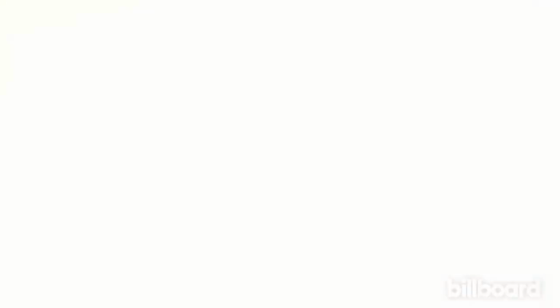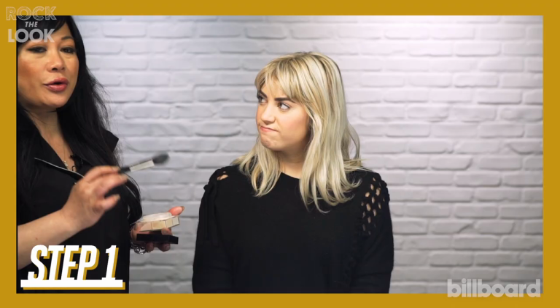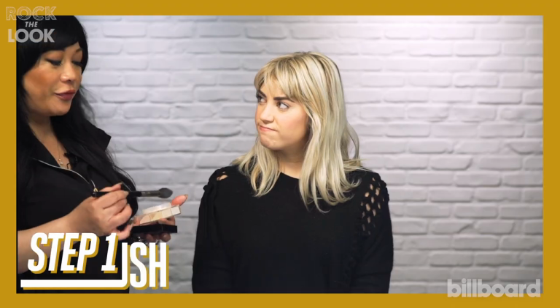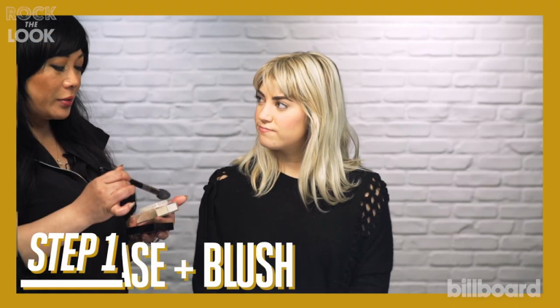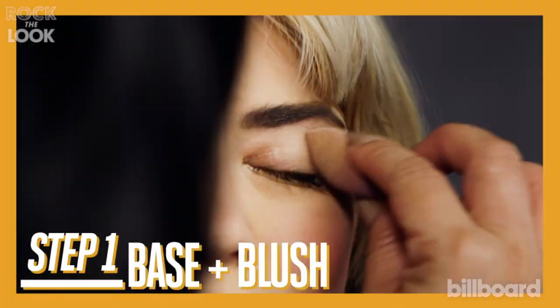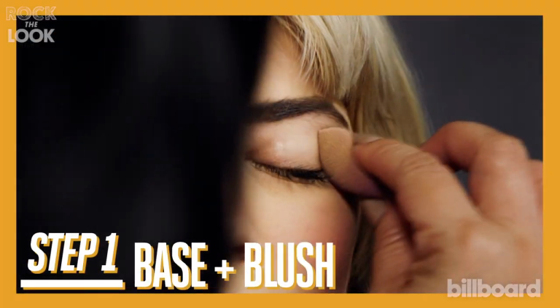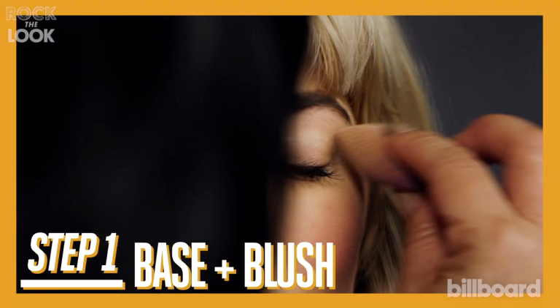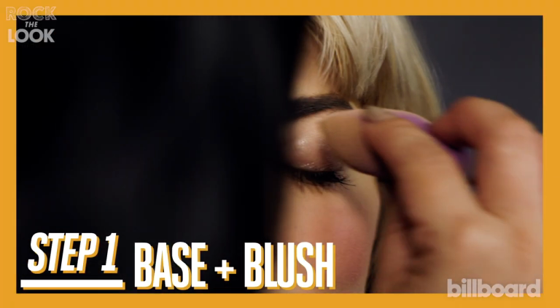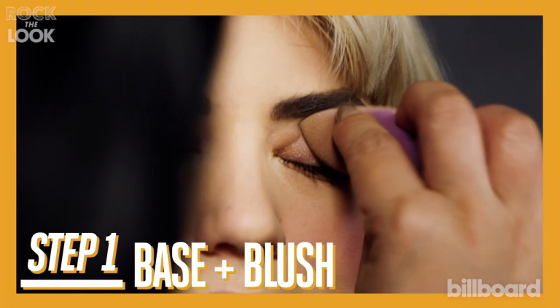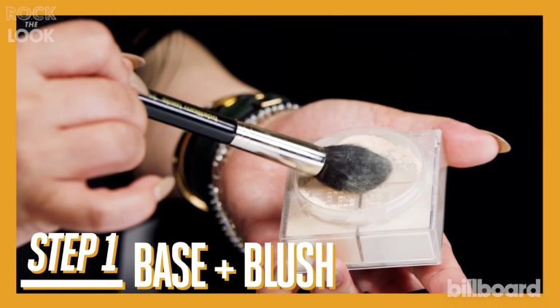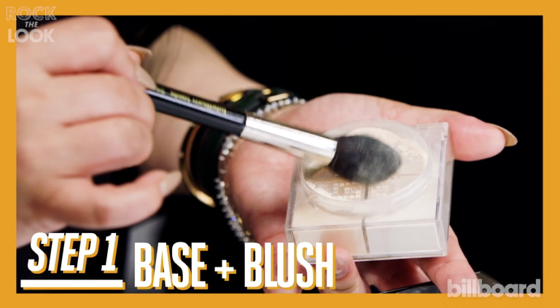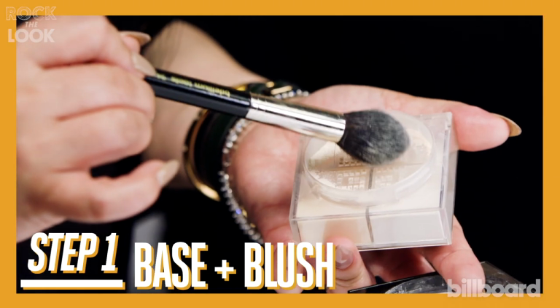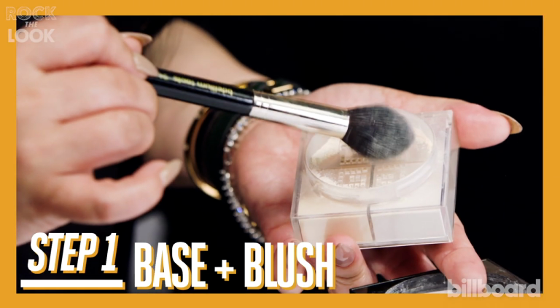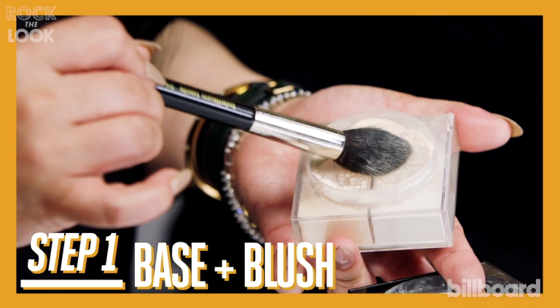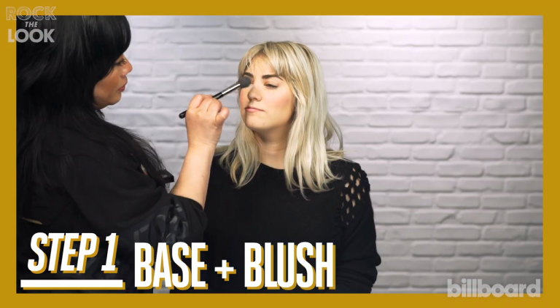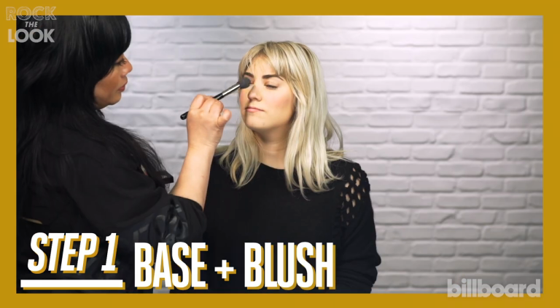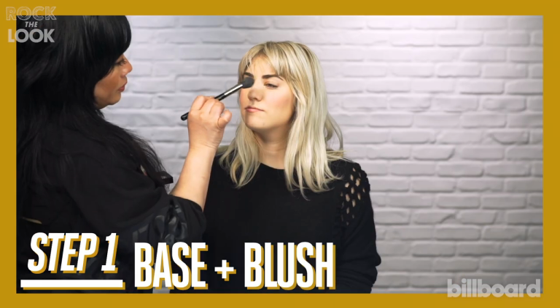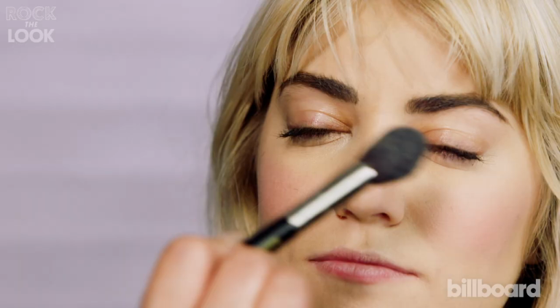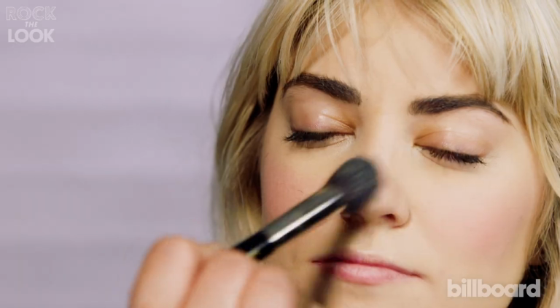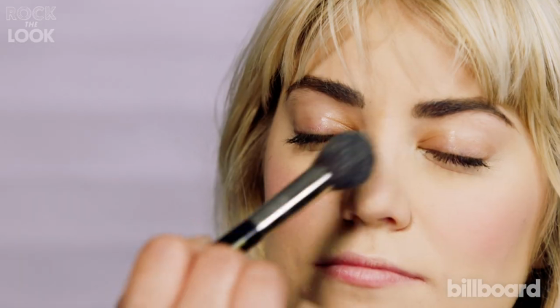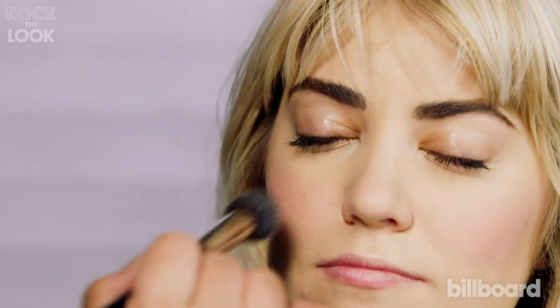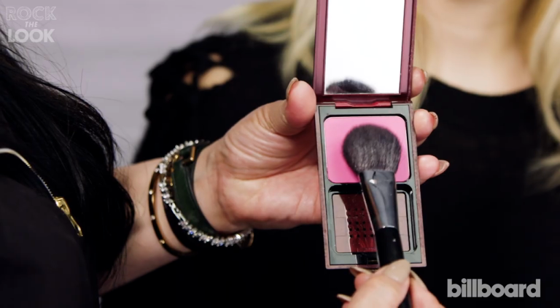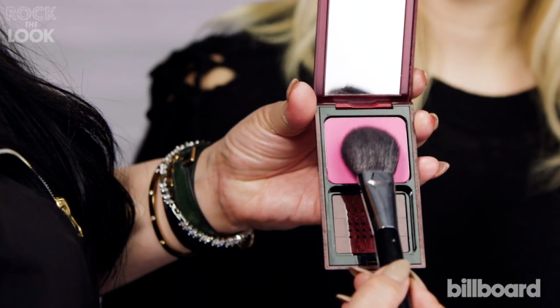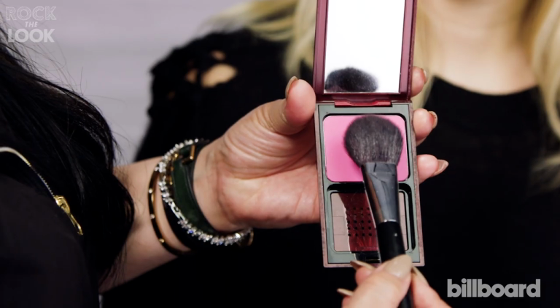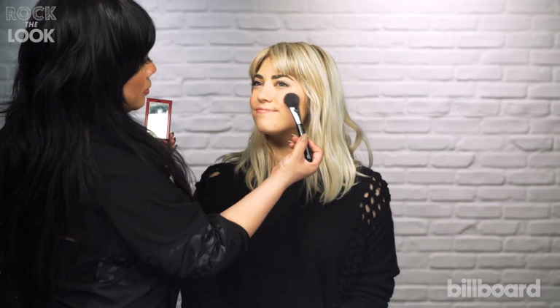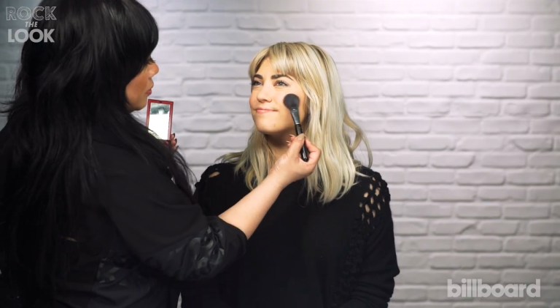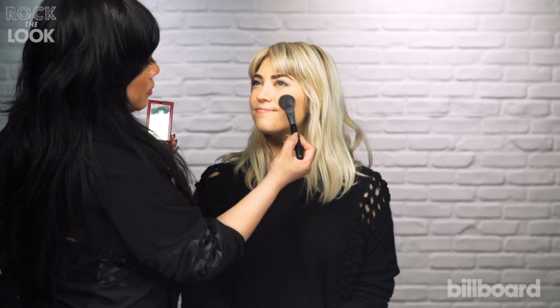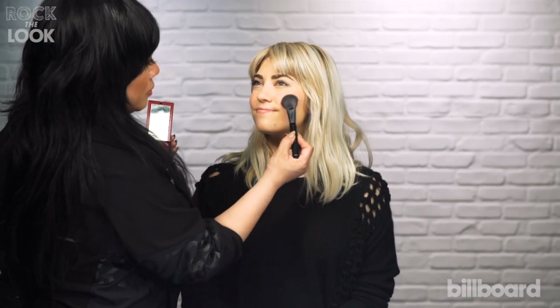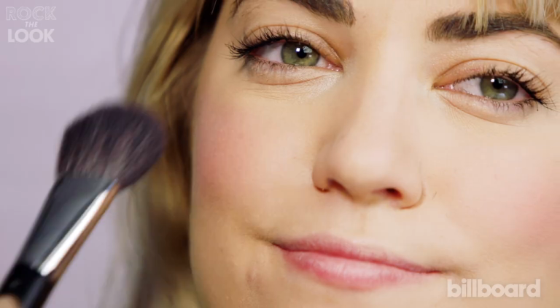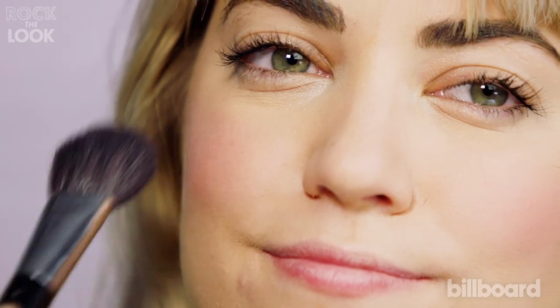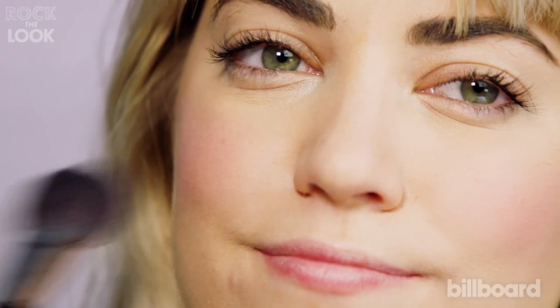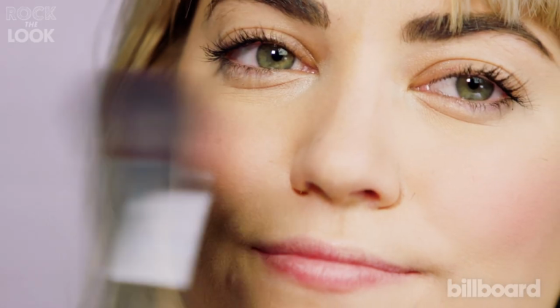Set her foundation with a nice setting powder. Applying blush to give her that blush look.